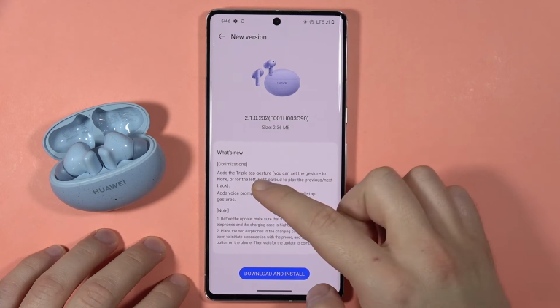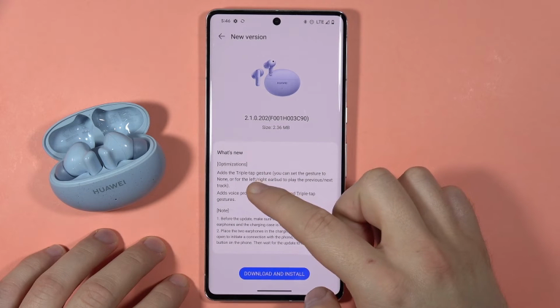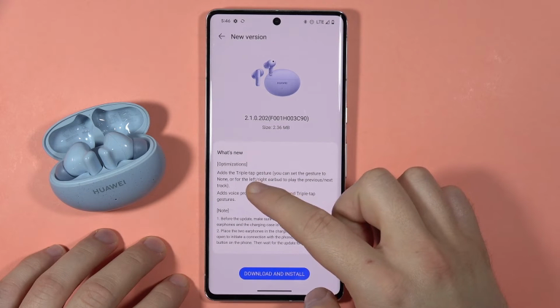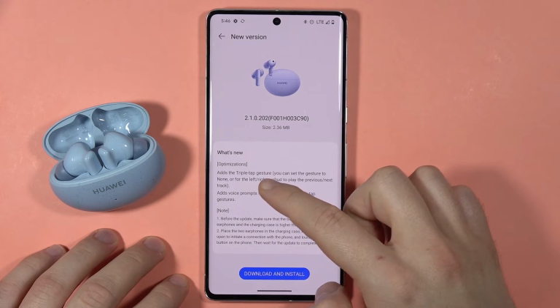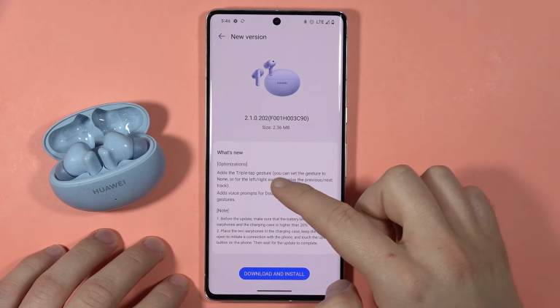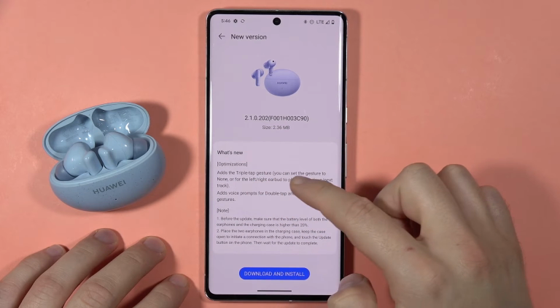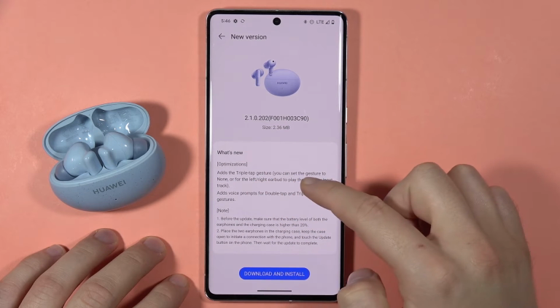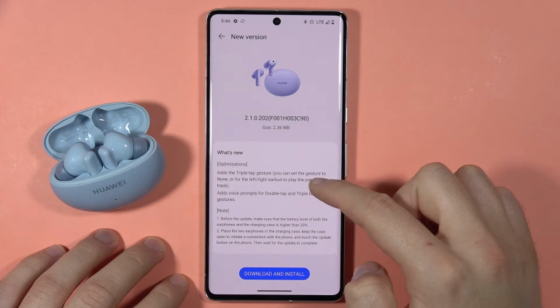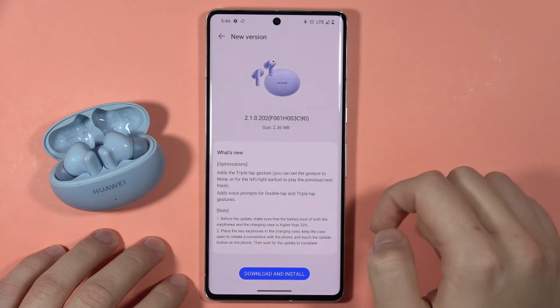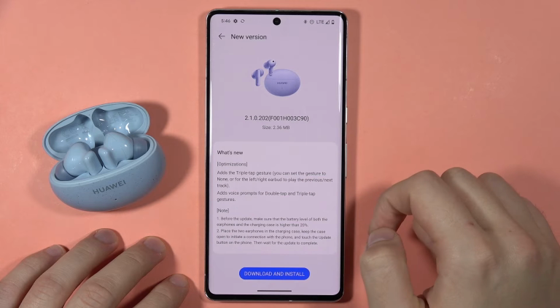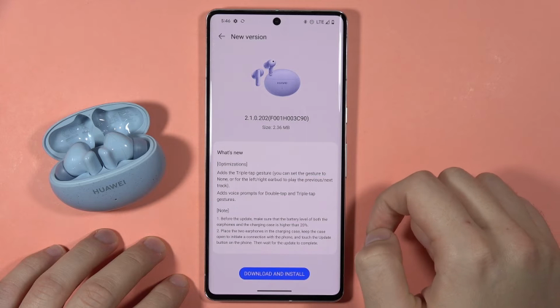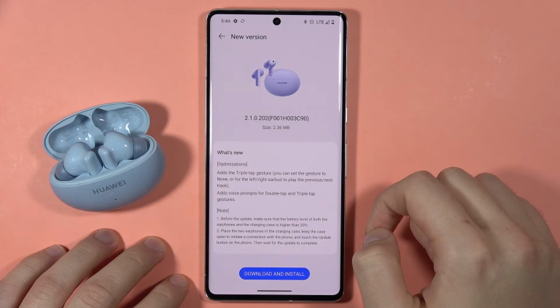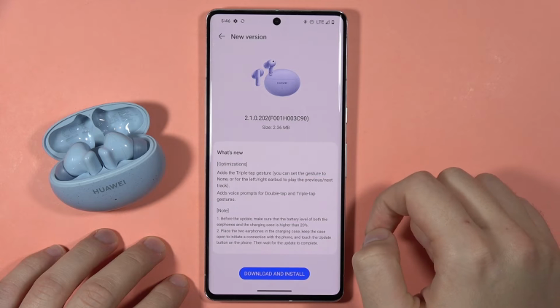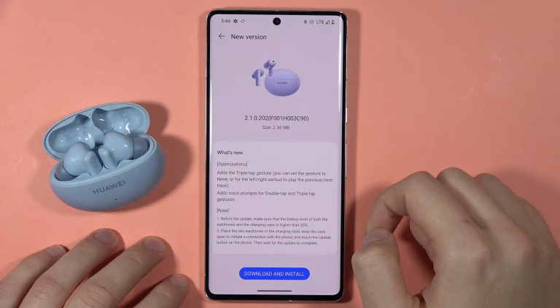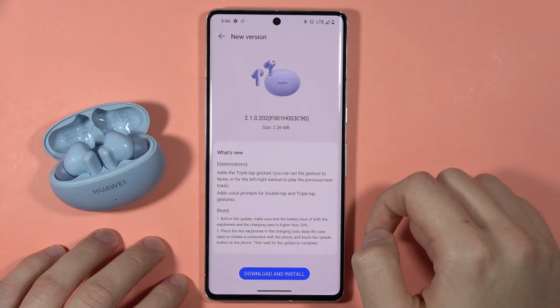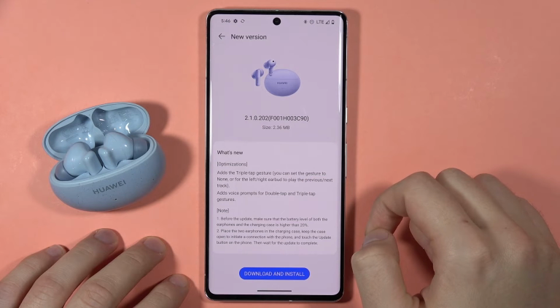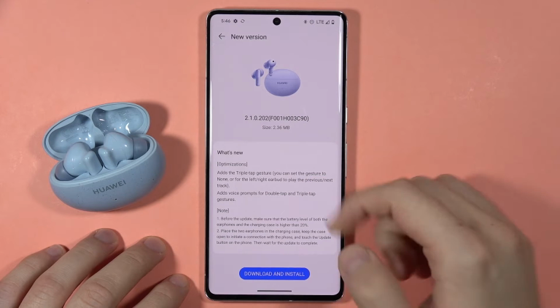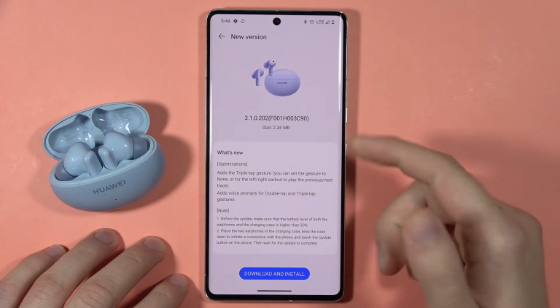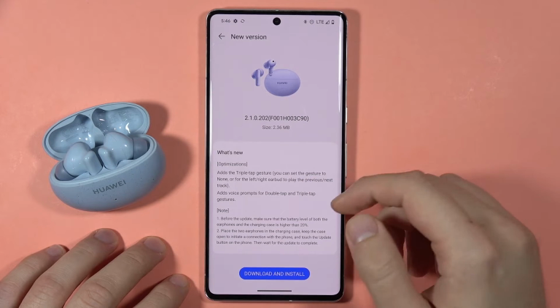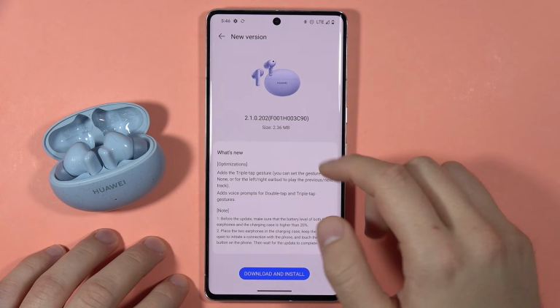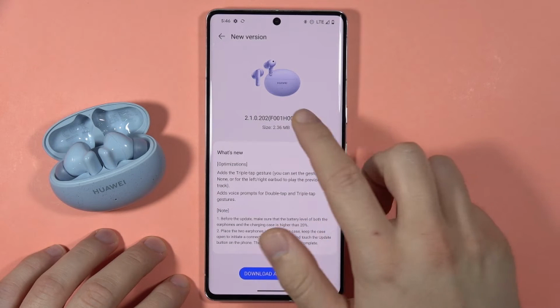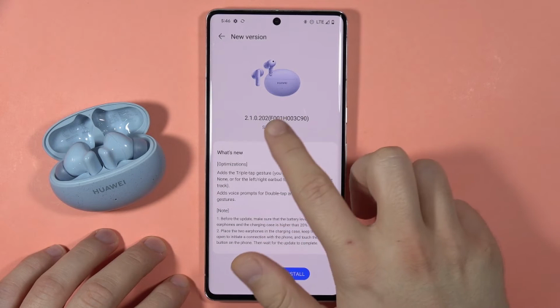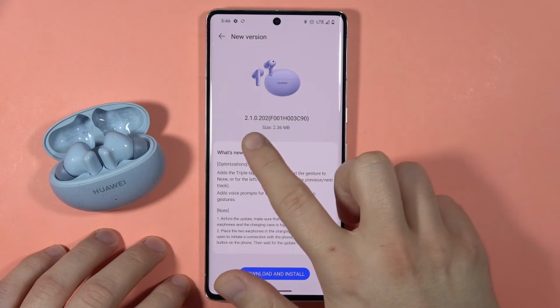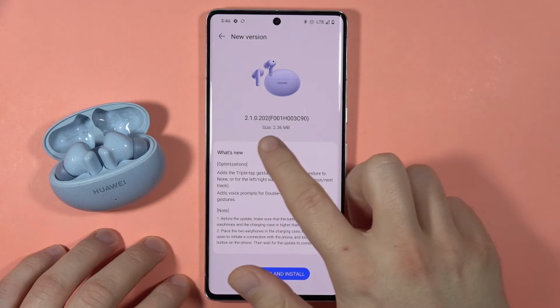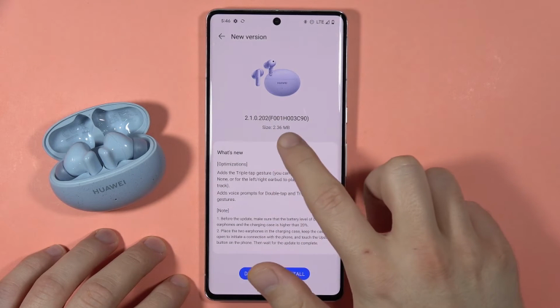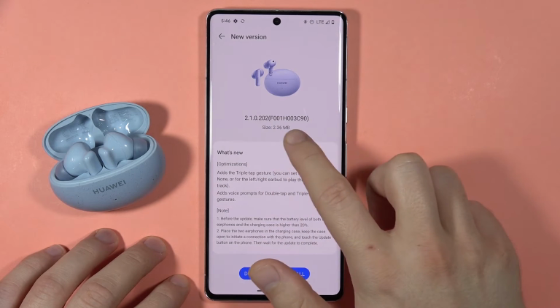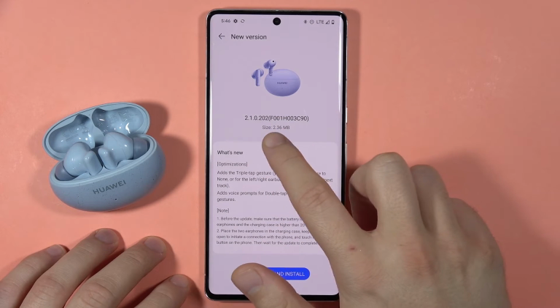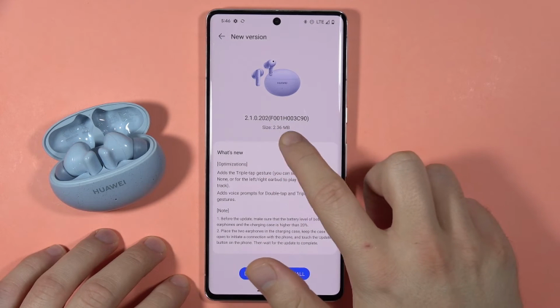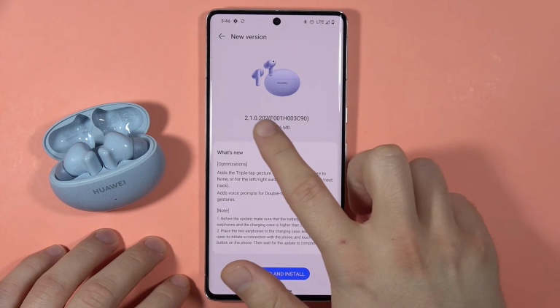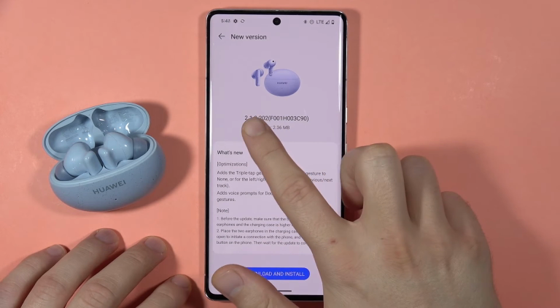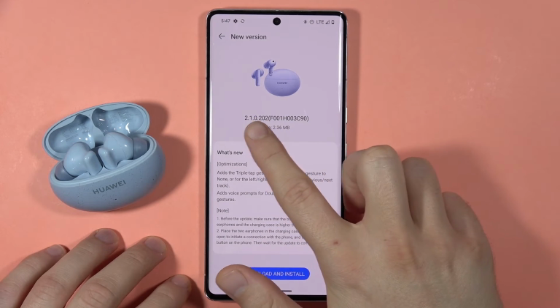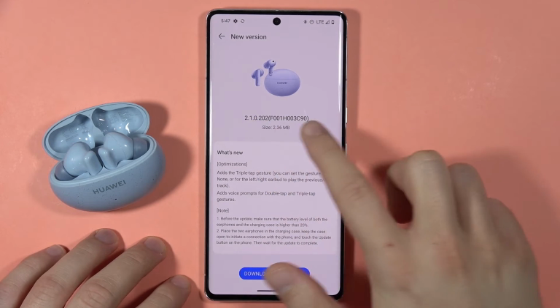And they will add the voice prompt for the double tap and the triple tap. That's the size of the update and the version.